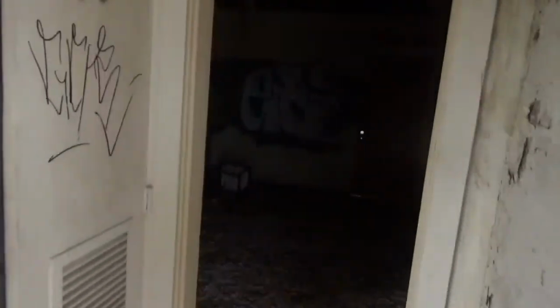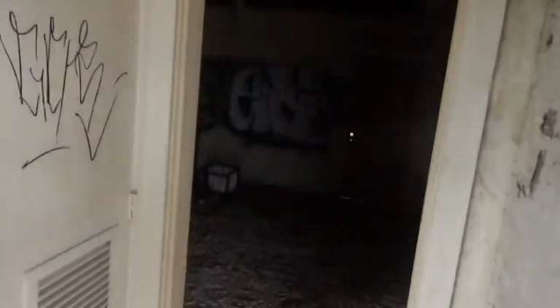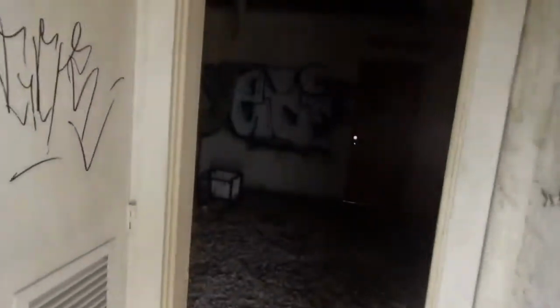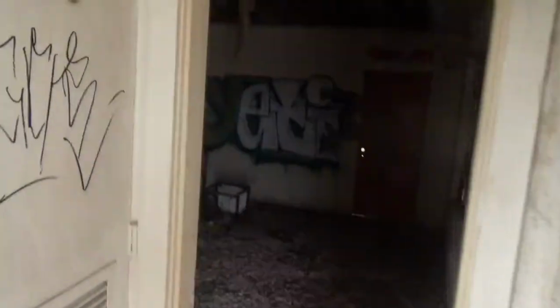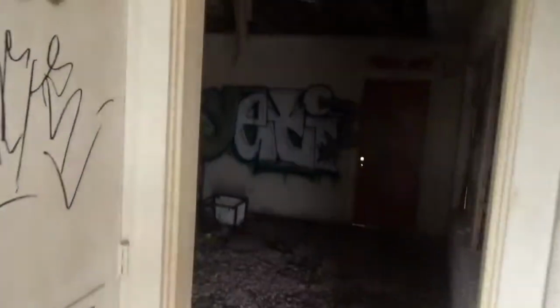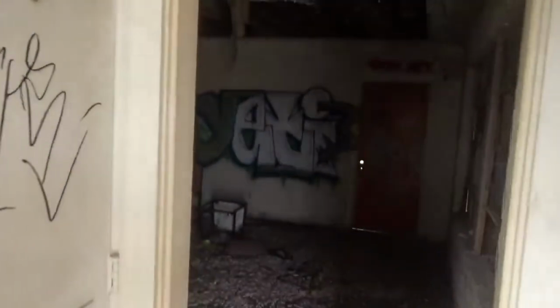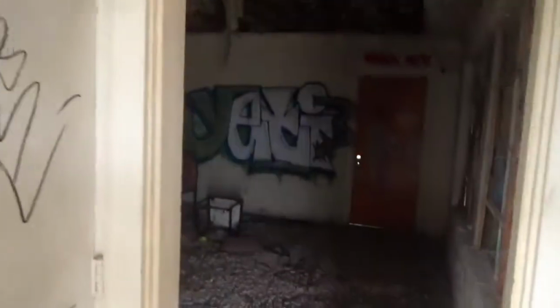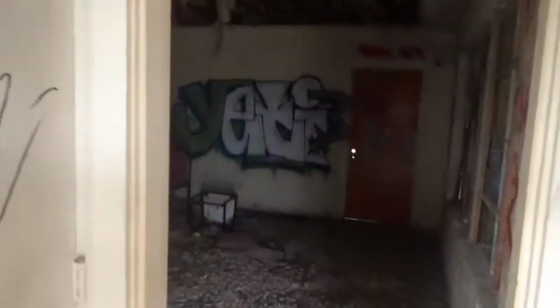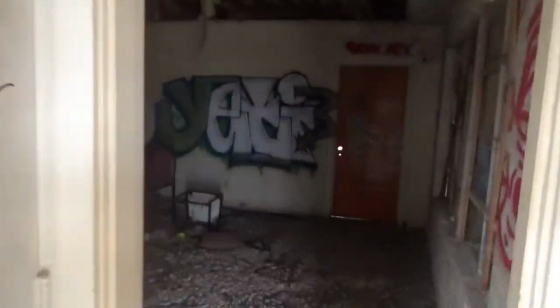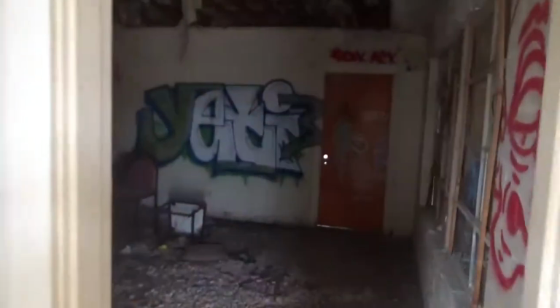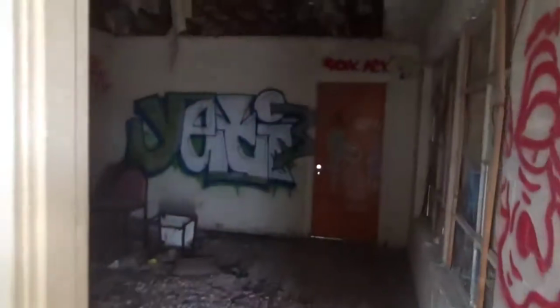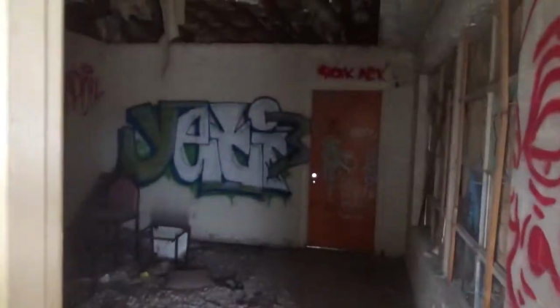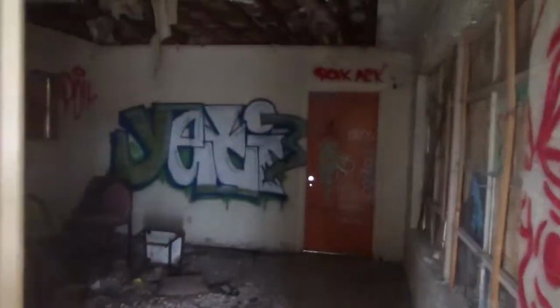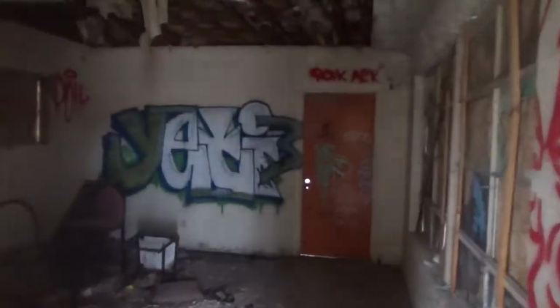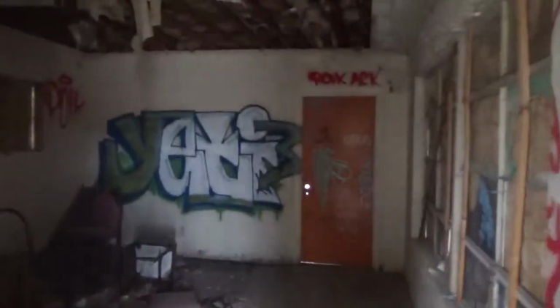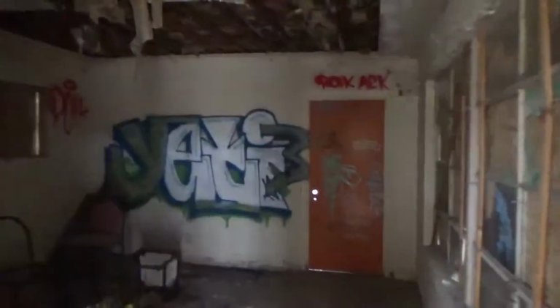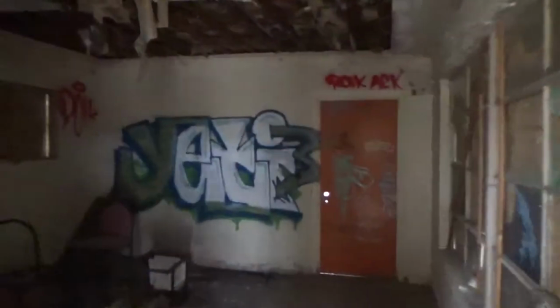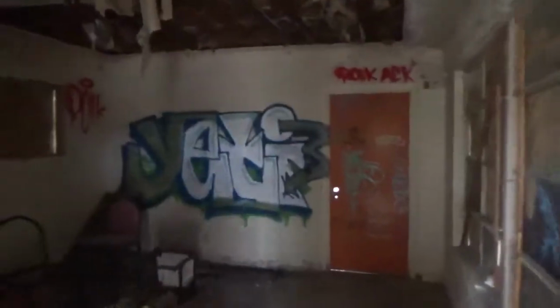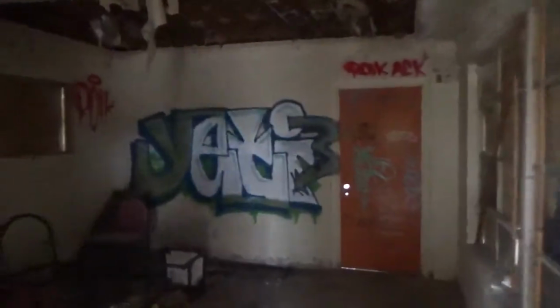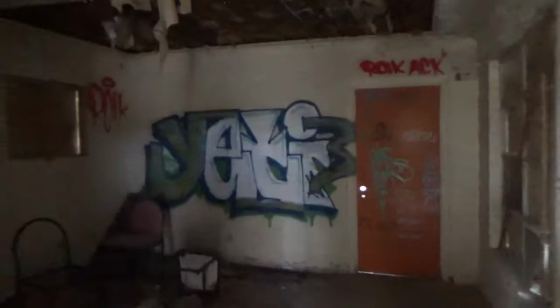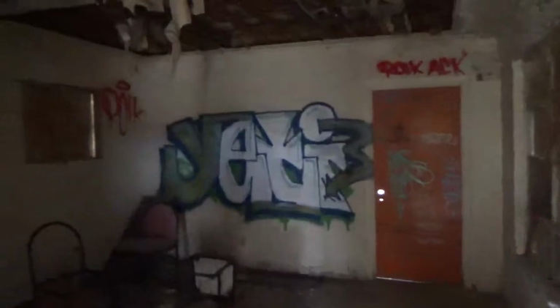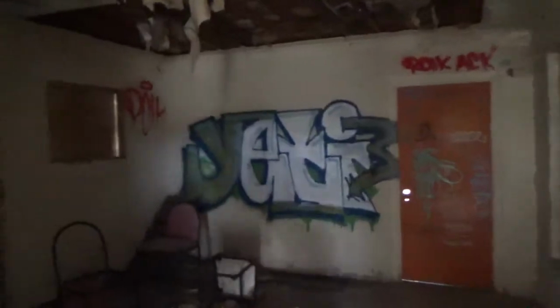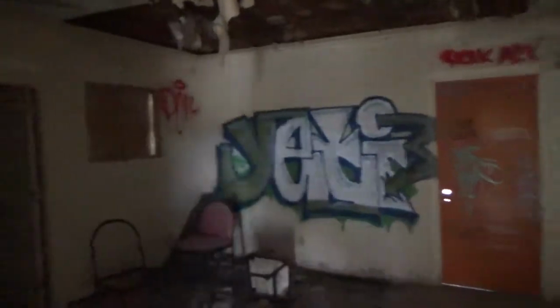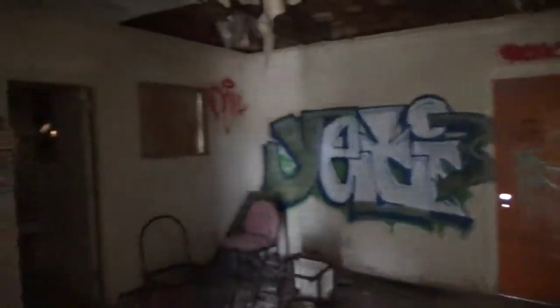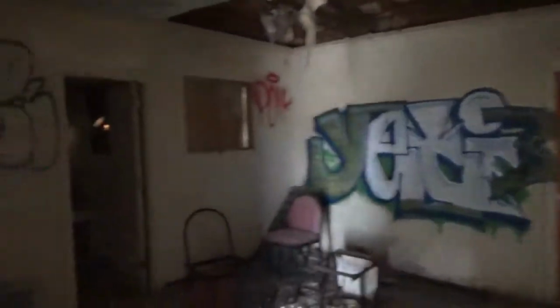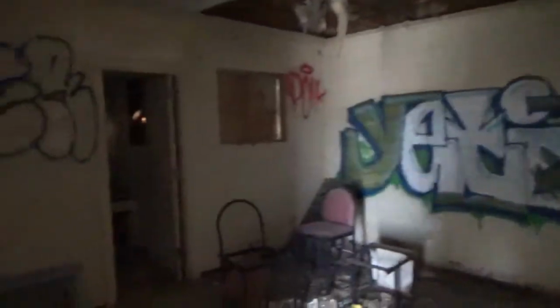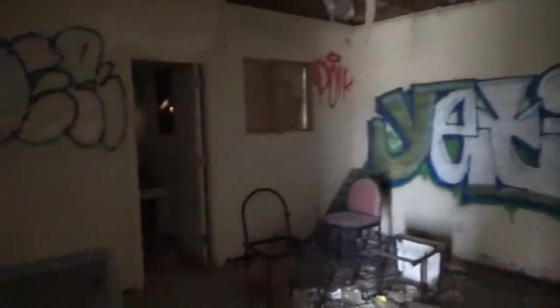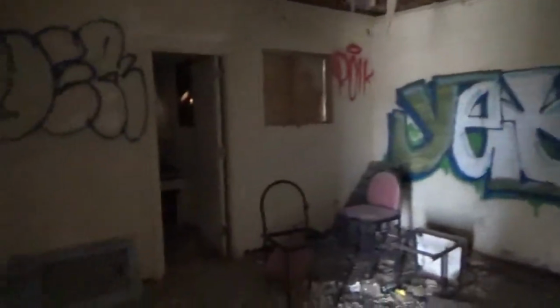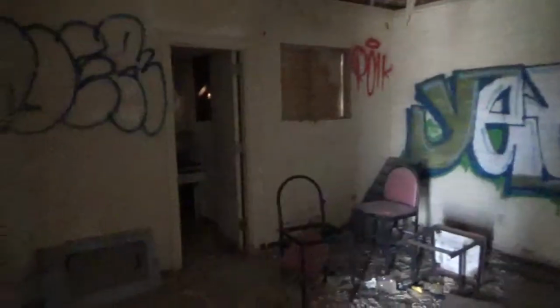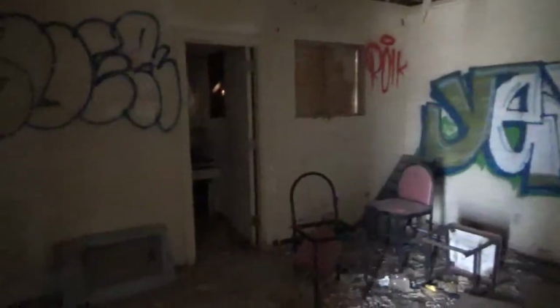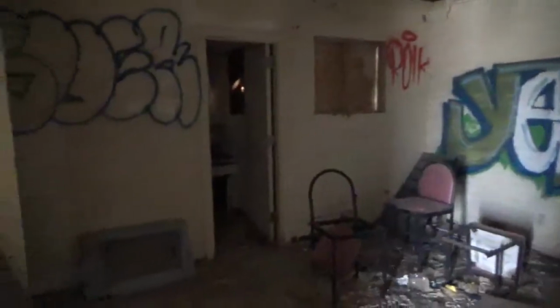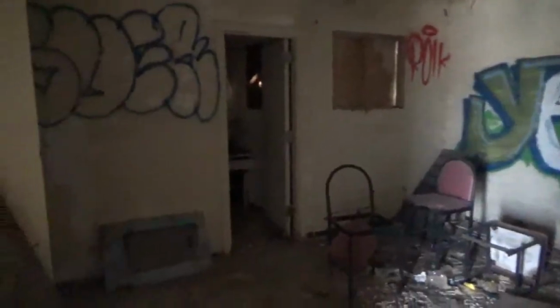This looks like the kitchen. Pretty dark in here.